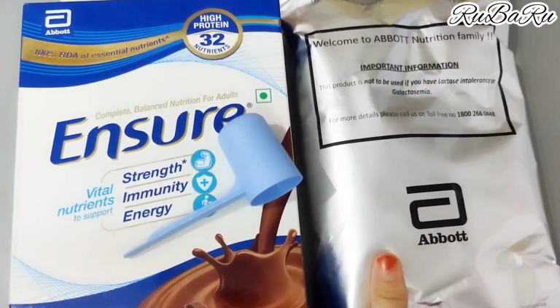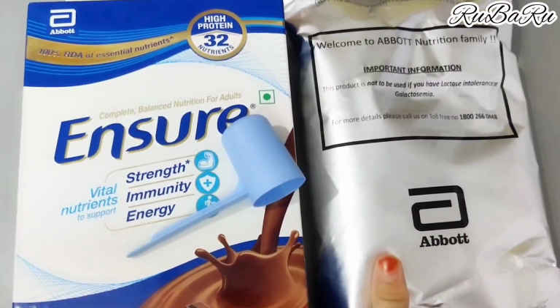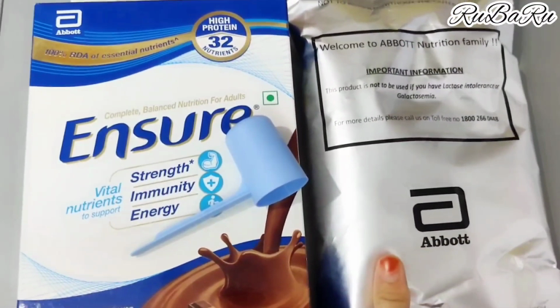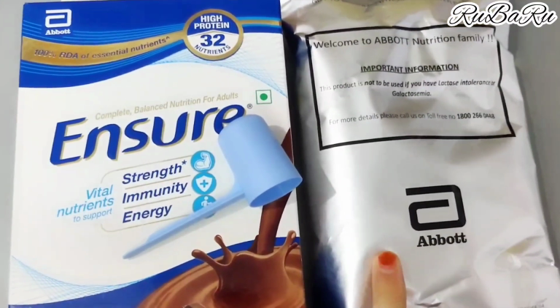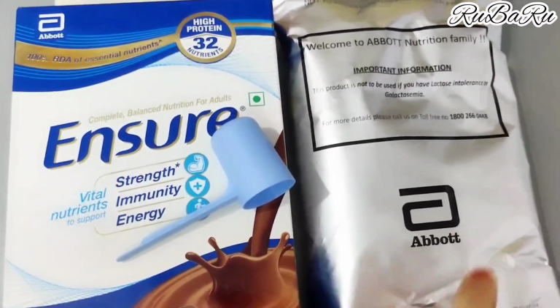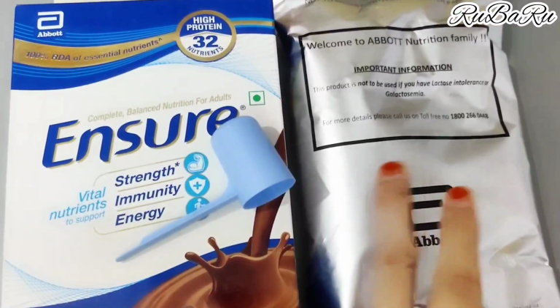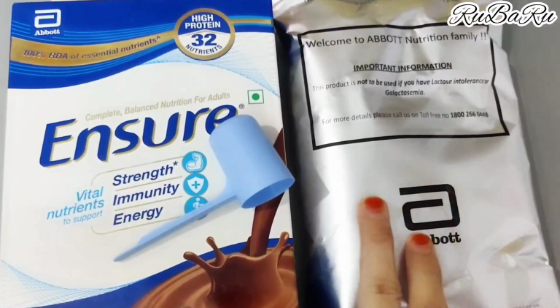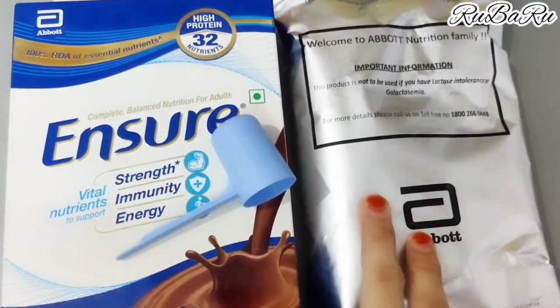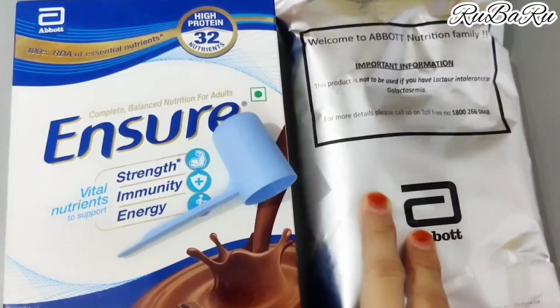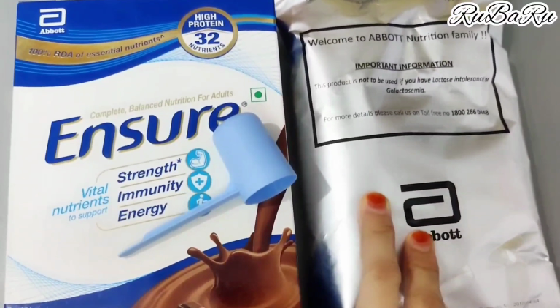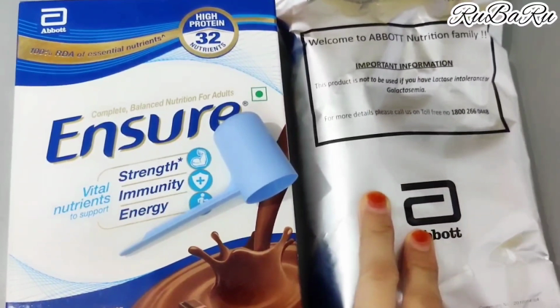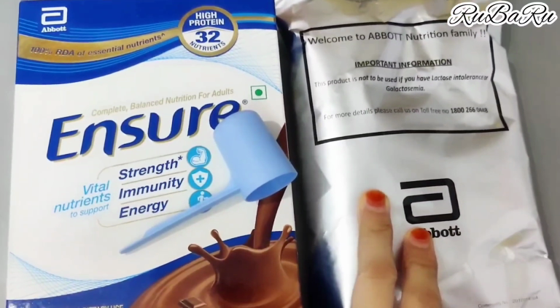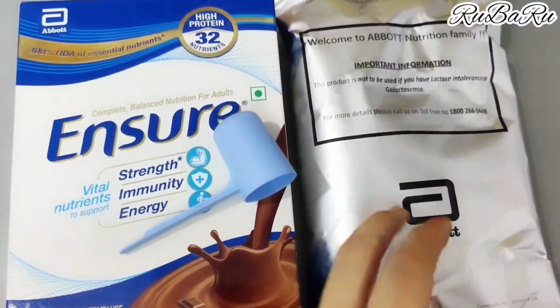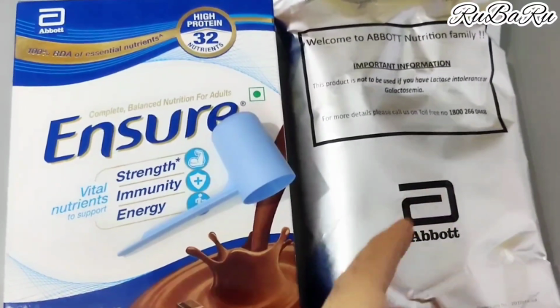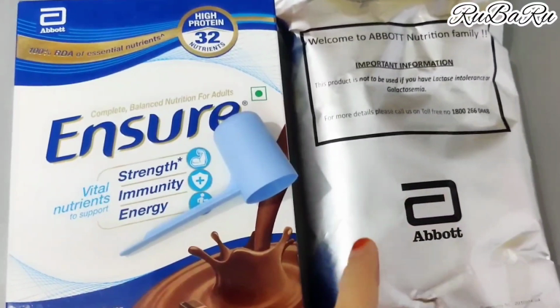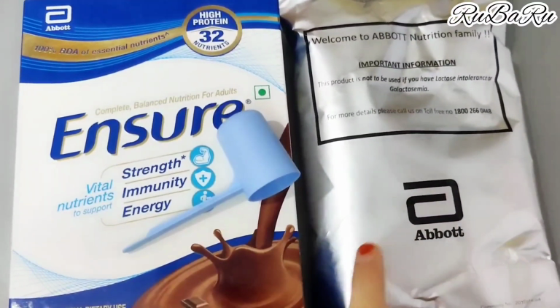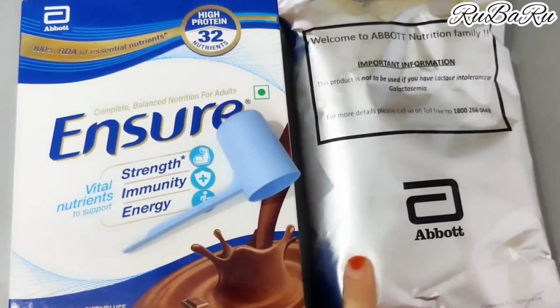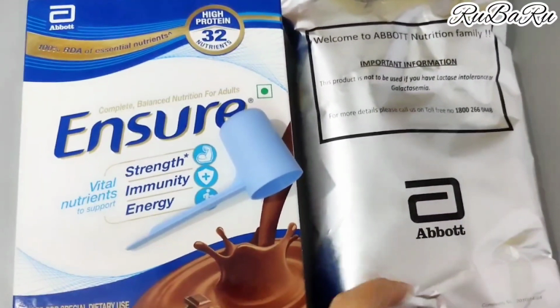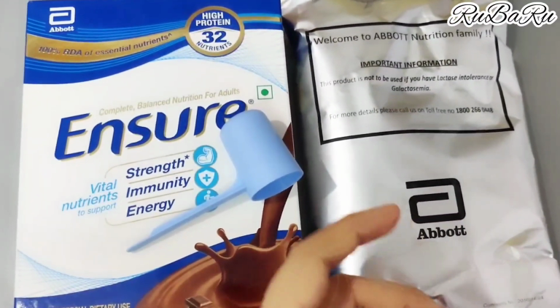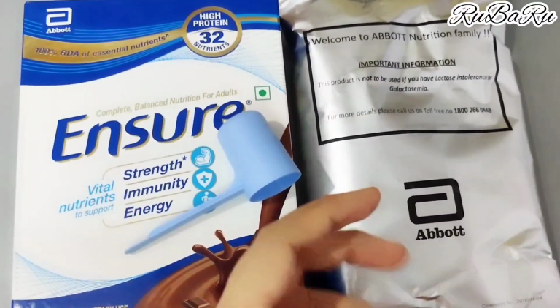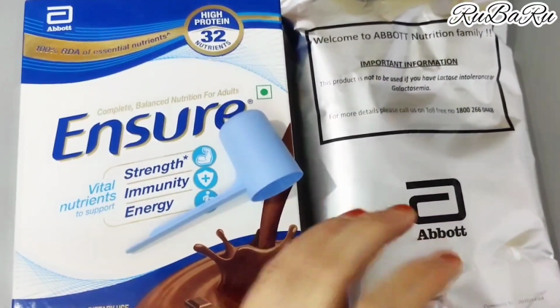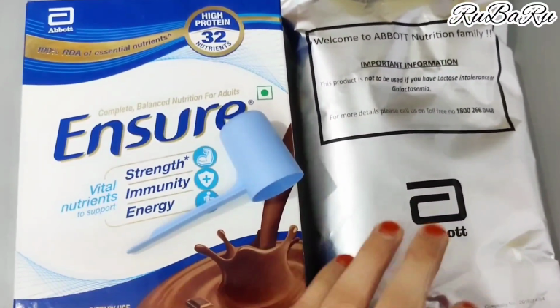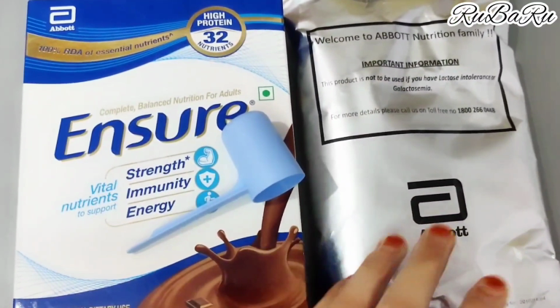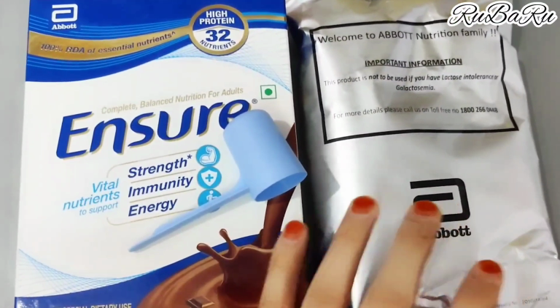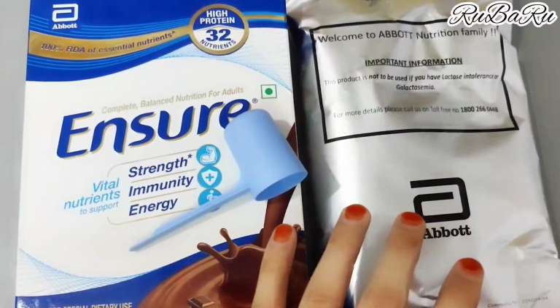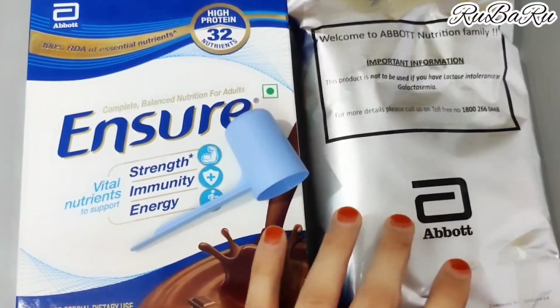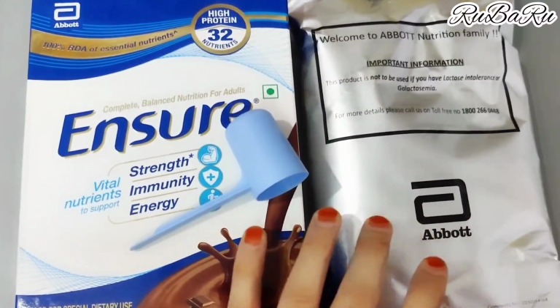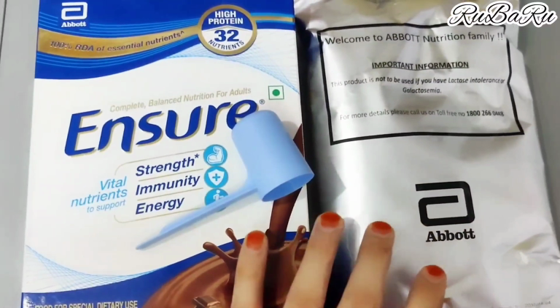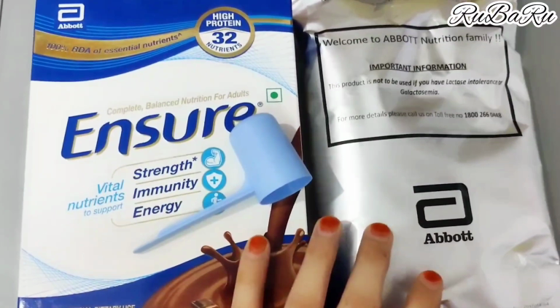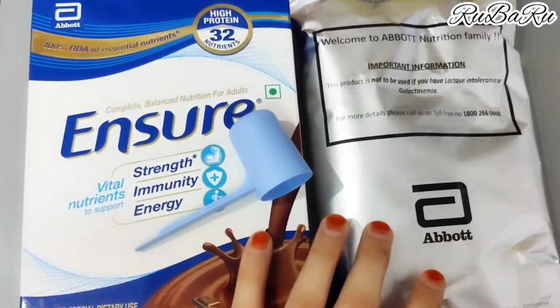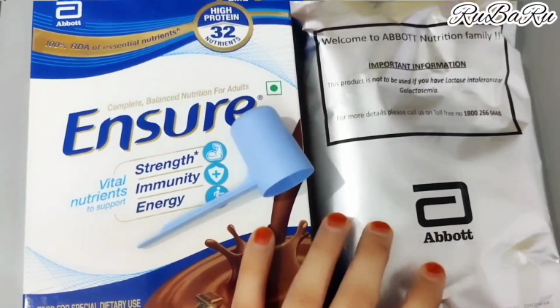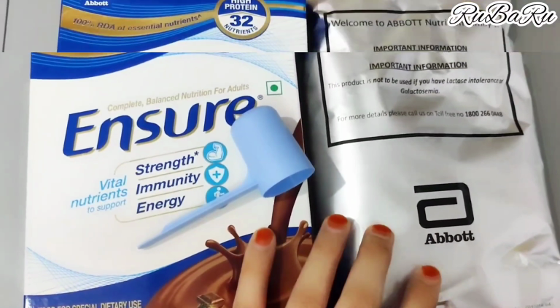Otherwise, moisture will get in, which is not good for the product. Always store it in an airtight container after opening.